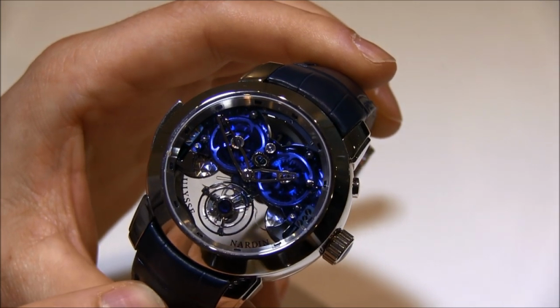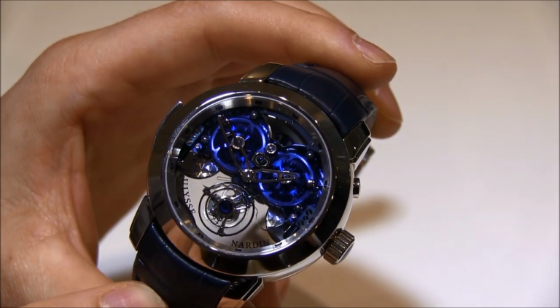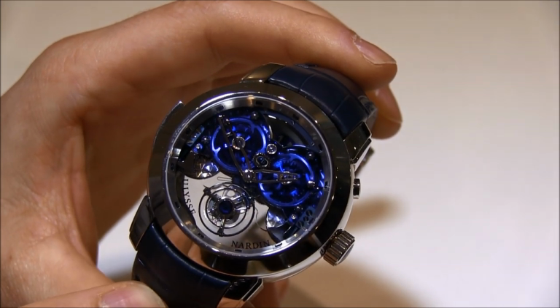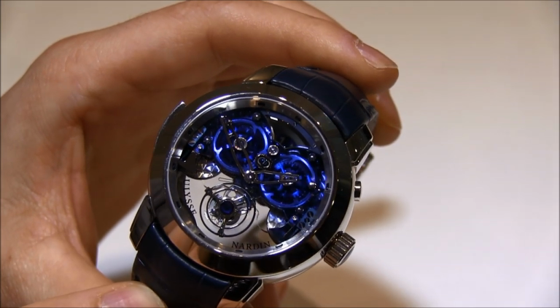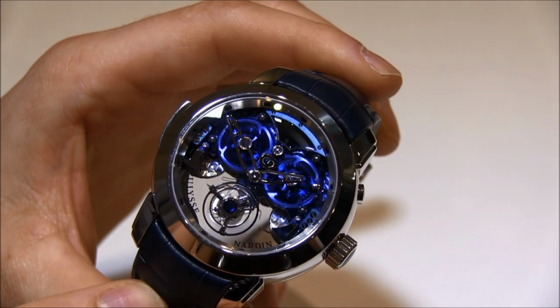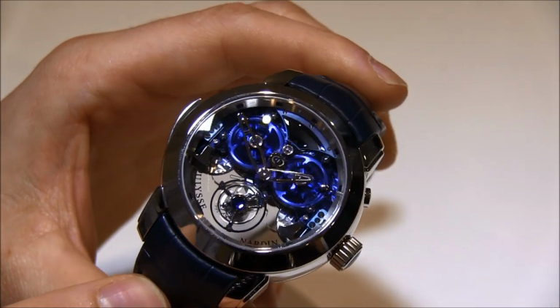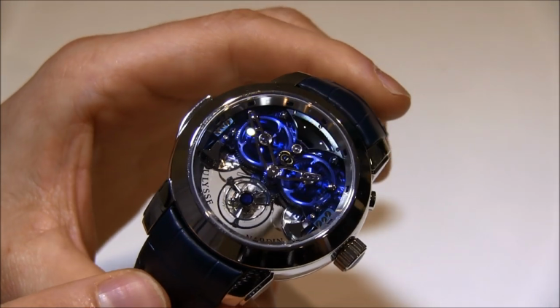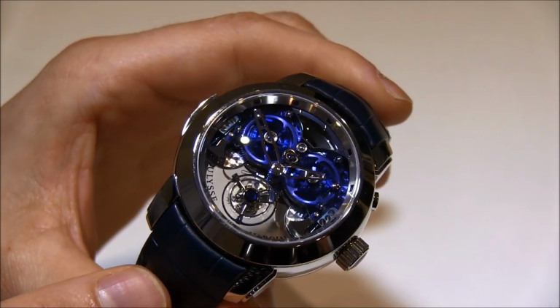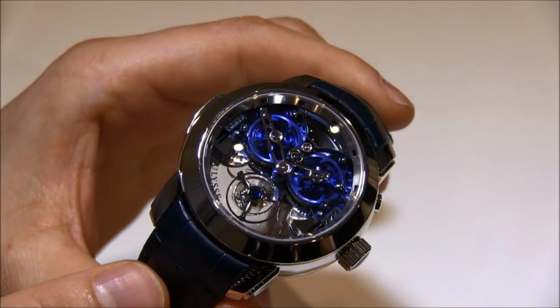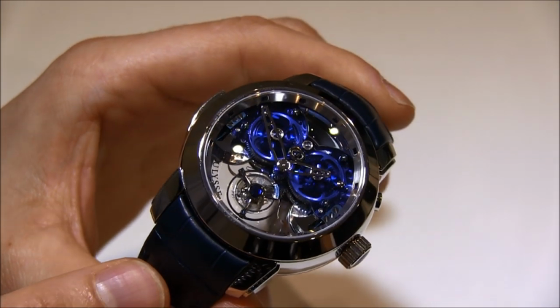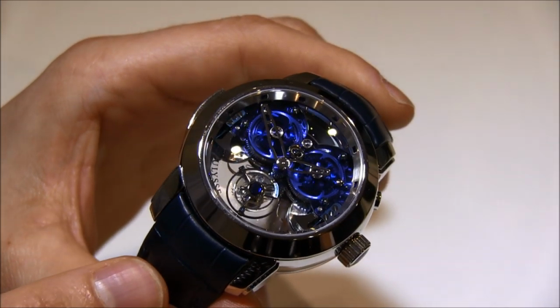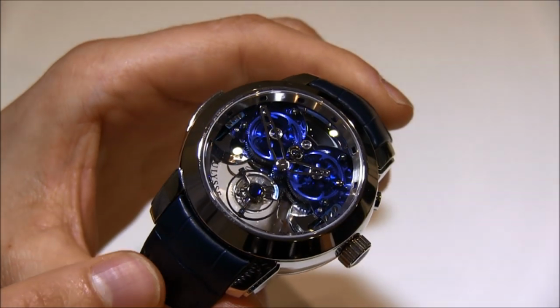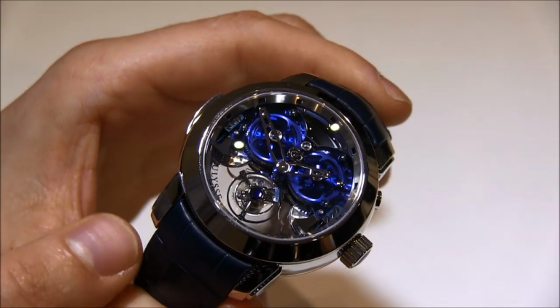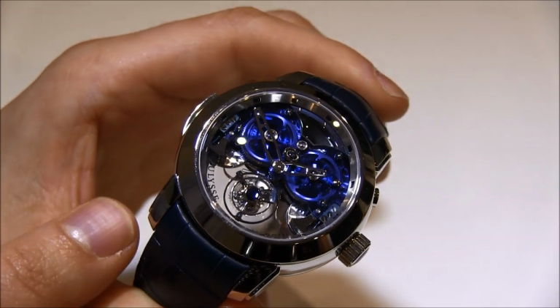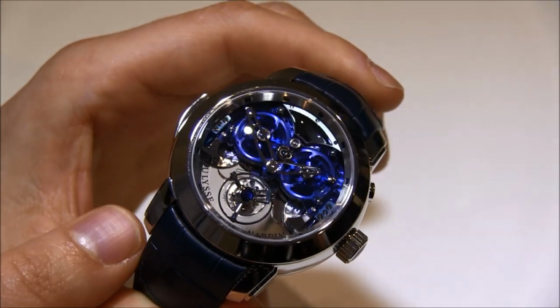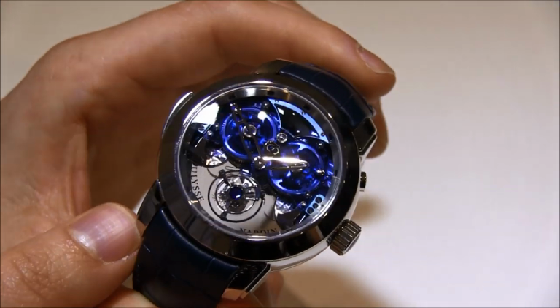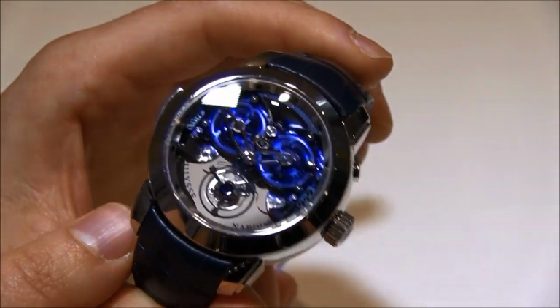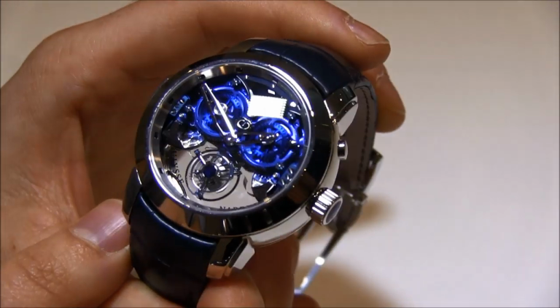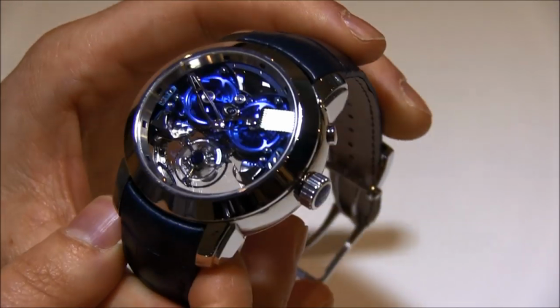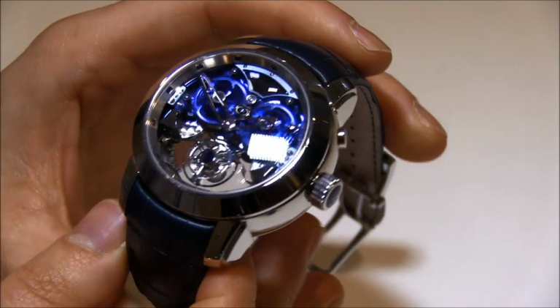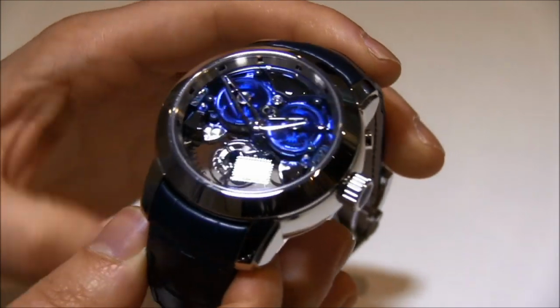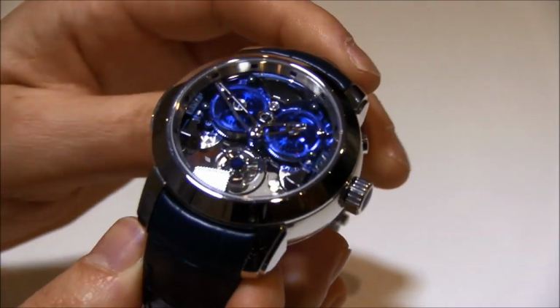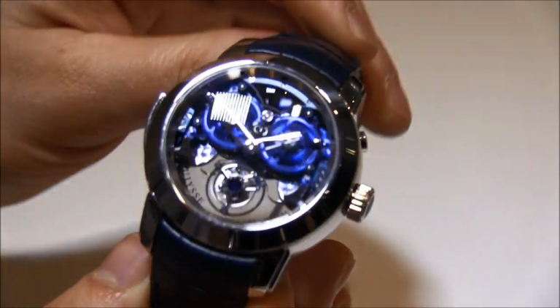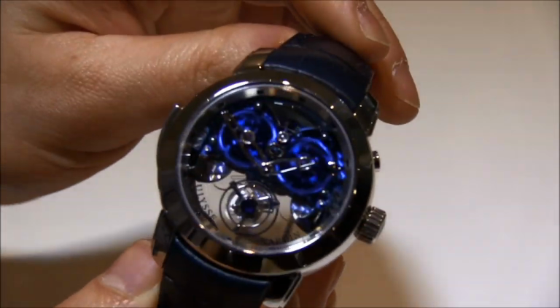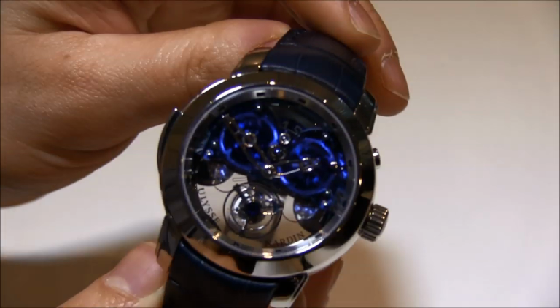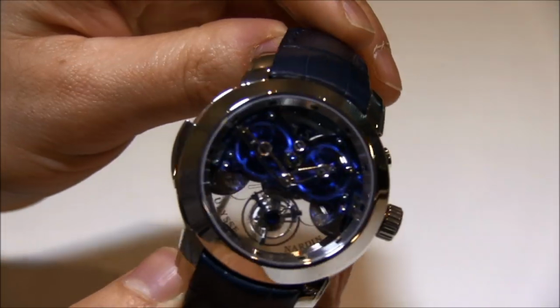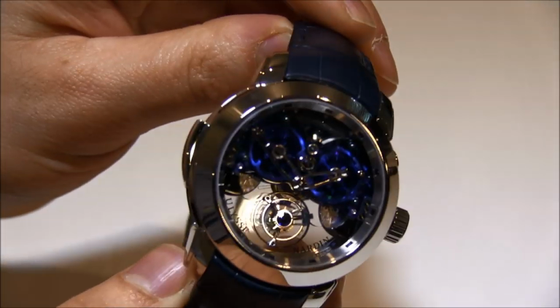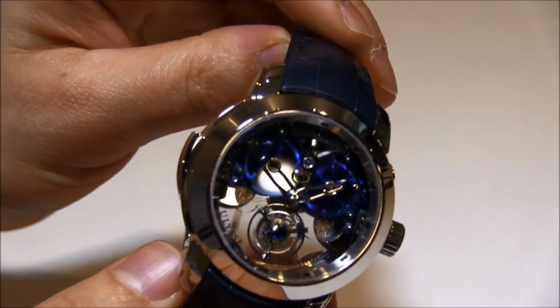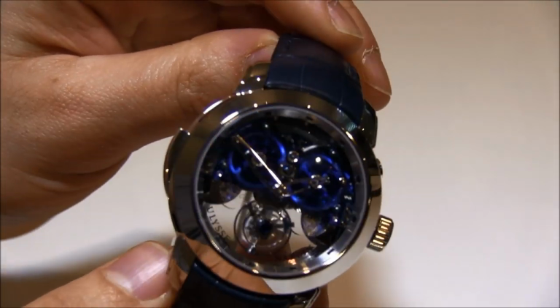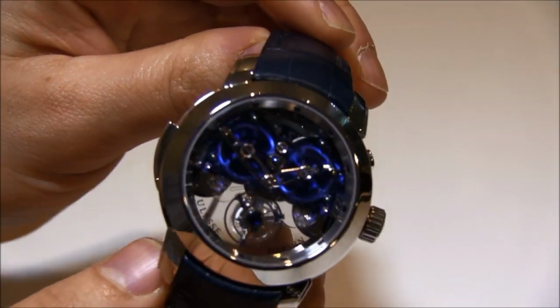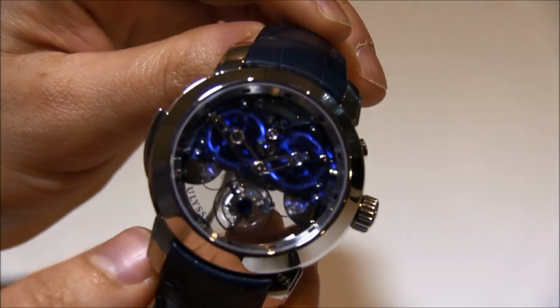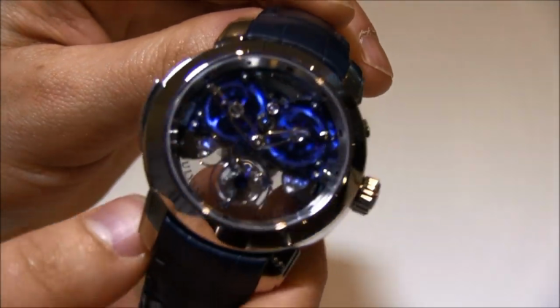Ulysse Nardin has had a series of watches such as this, just like the Royal Blue Tourbillon. And this follows up and it's much more complicated.